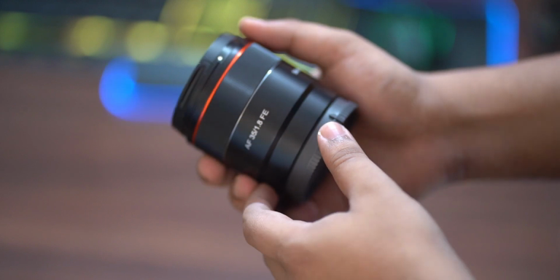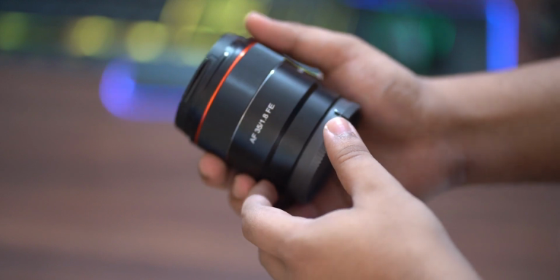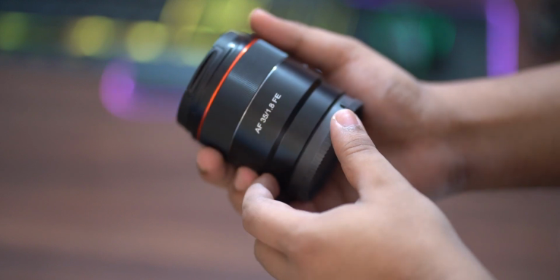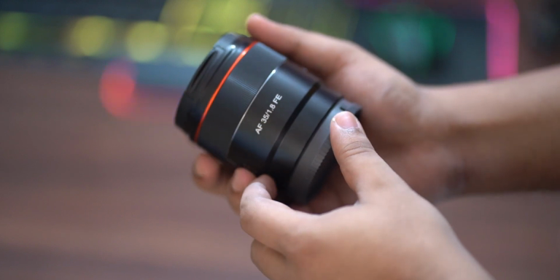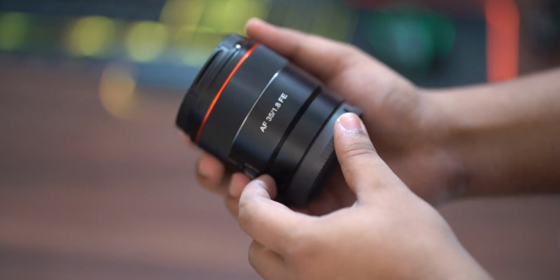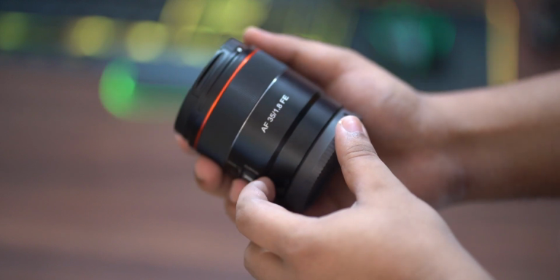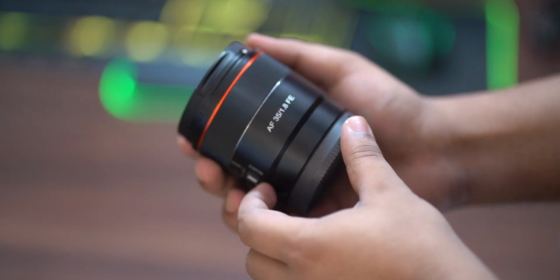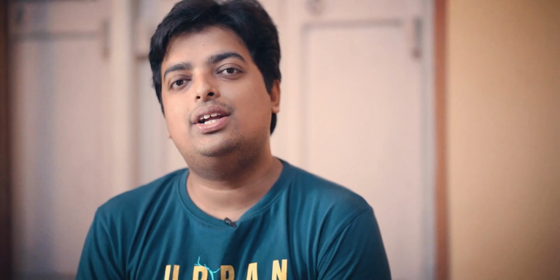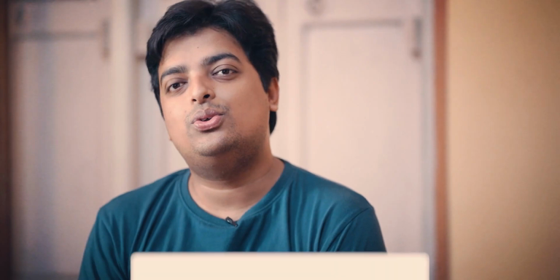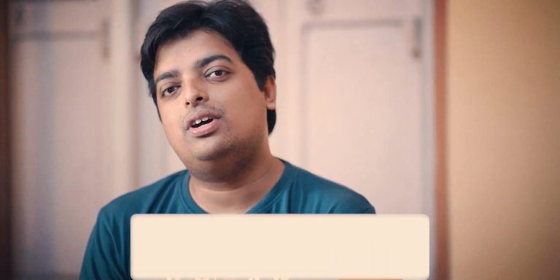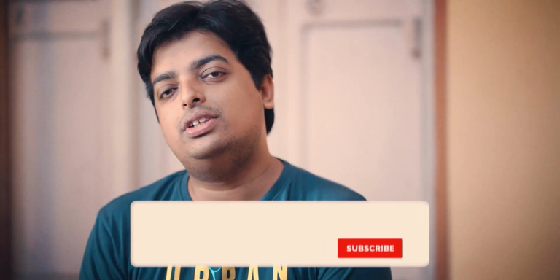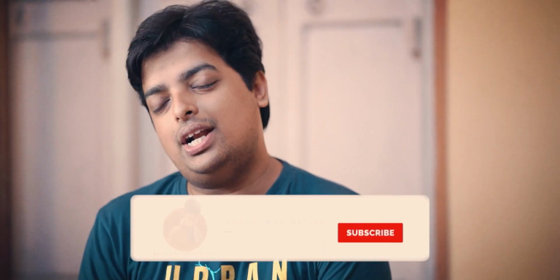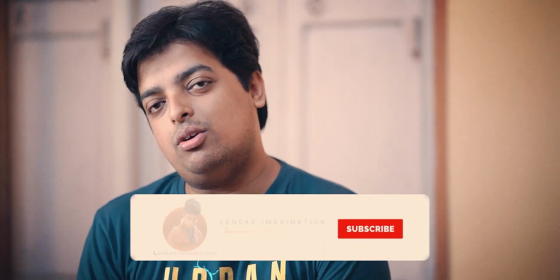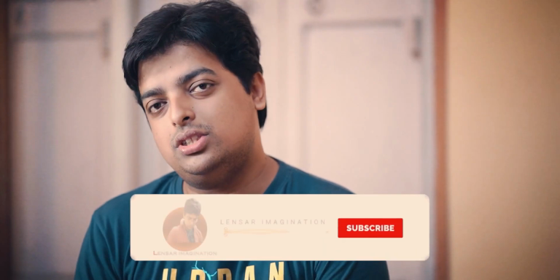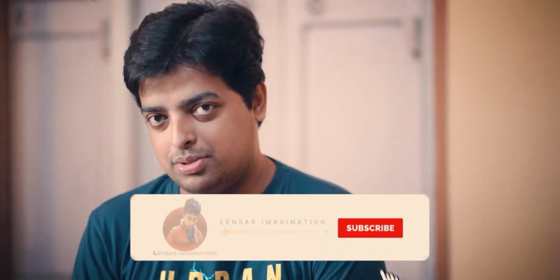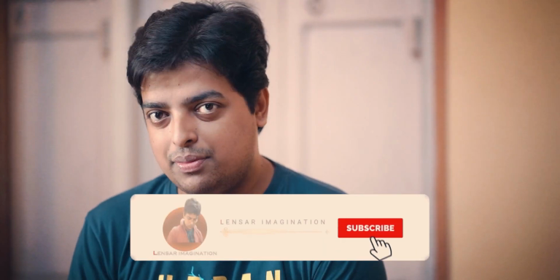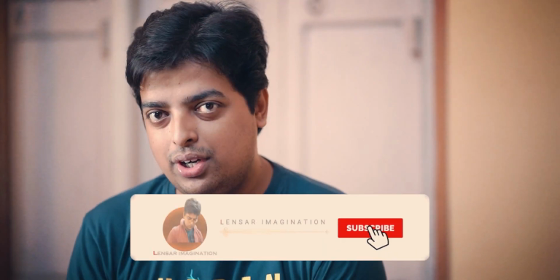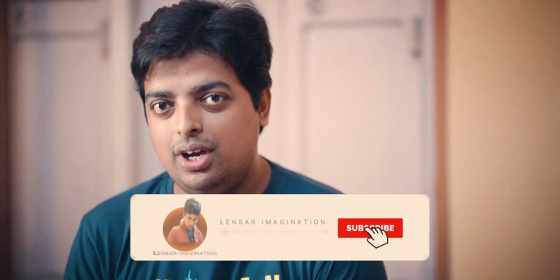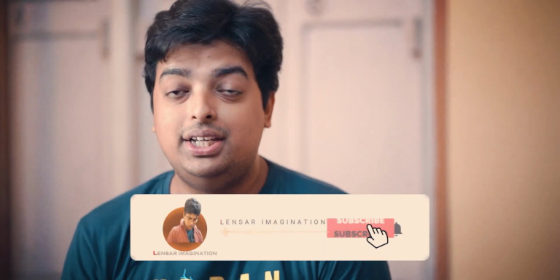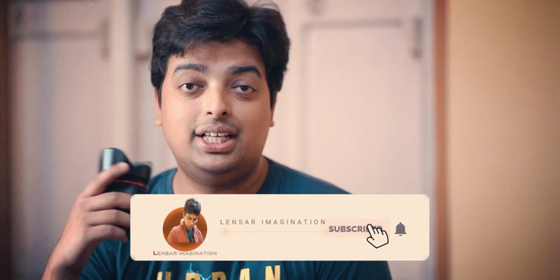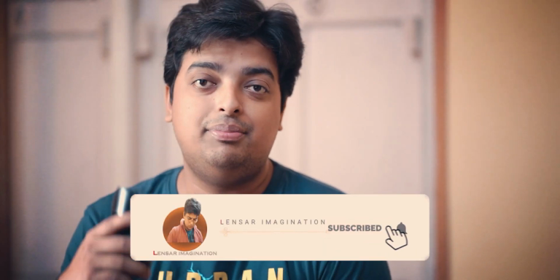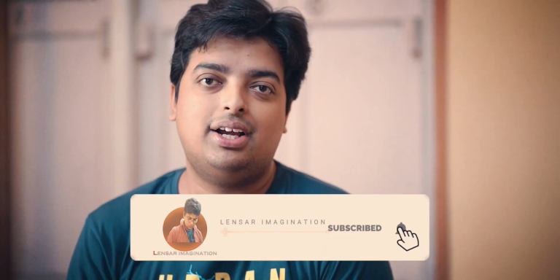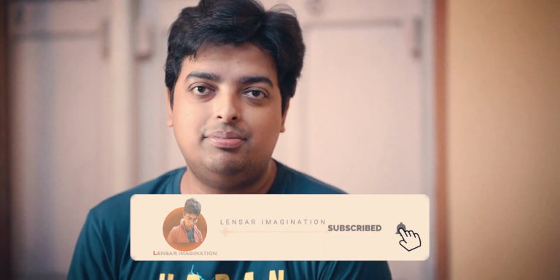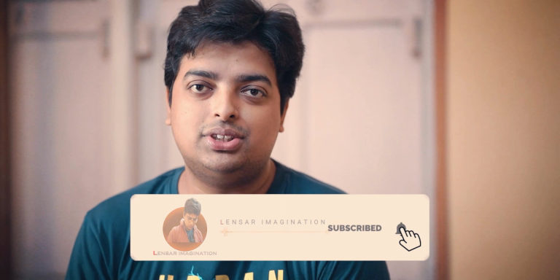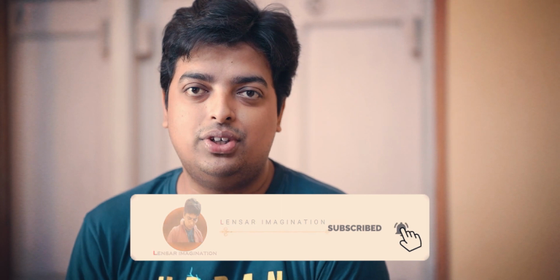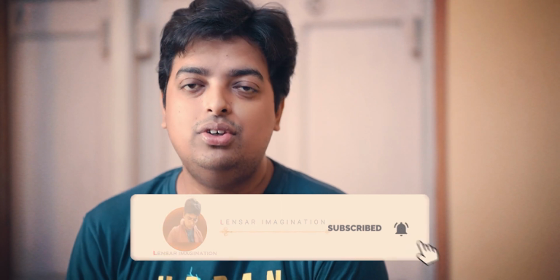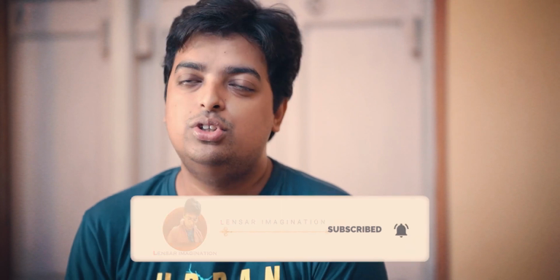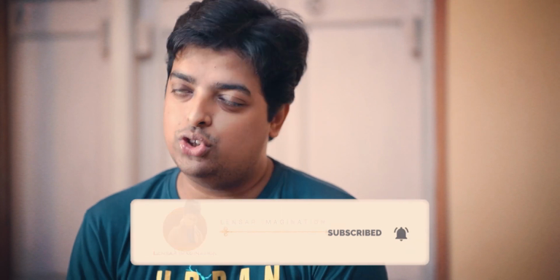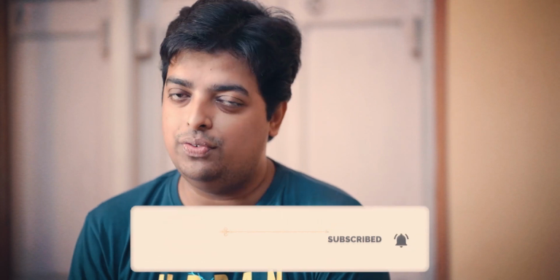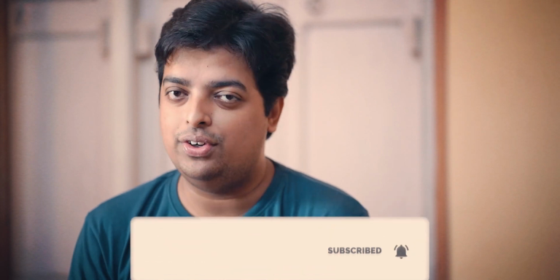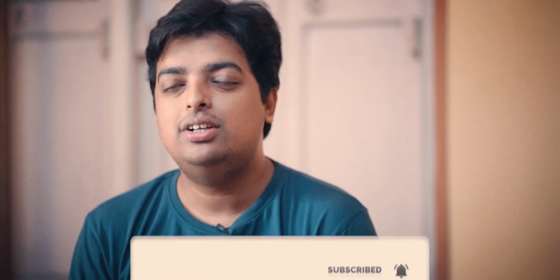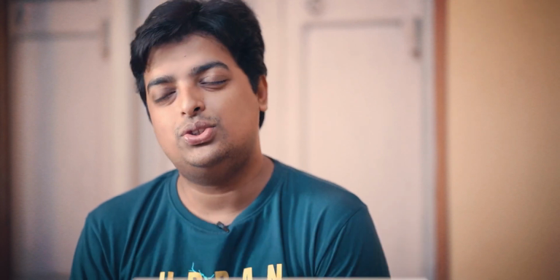Don't forget to subscribe to our channel and press the bell icon below. So let's start the video.